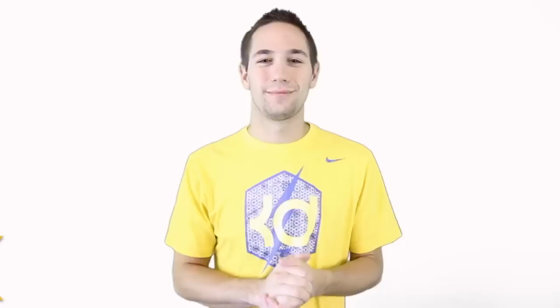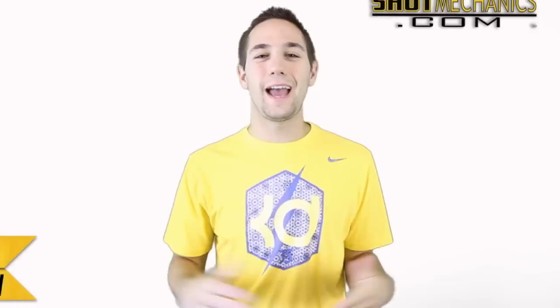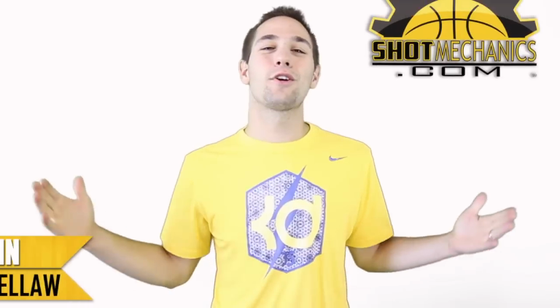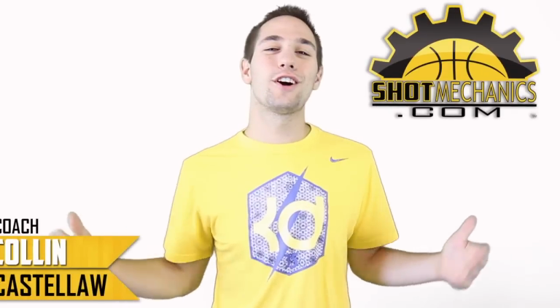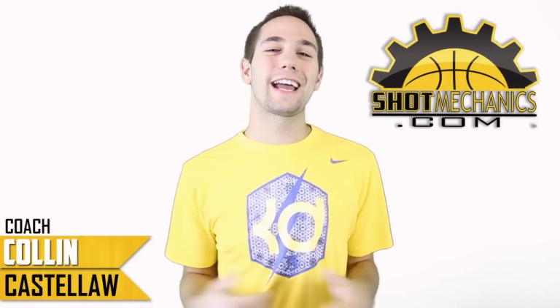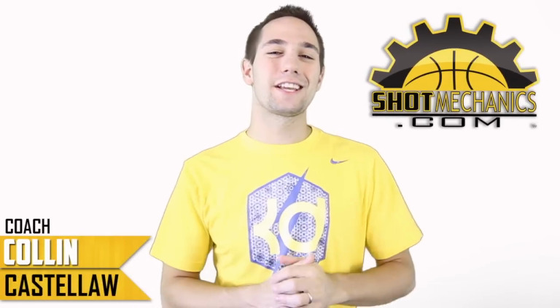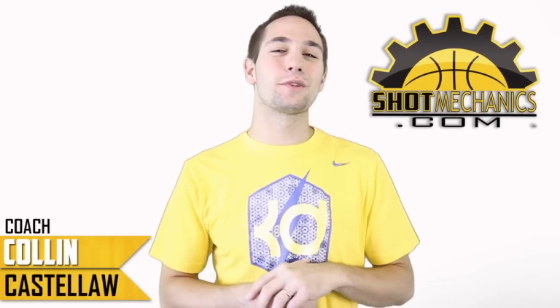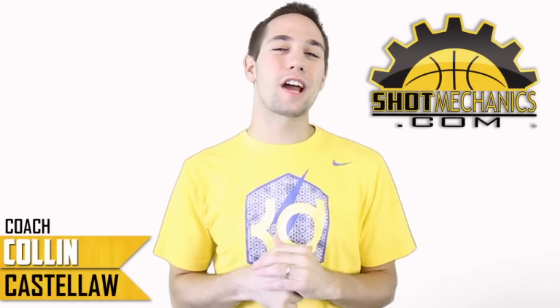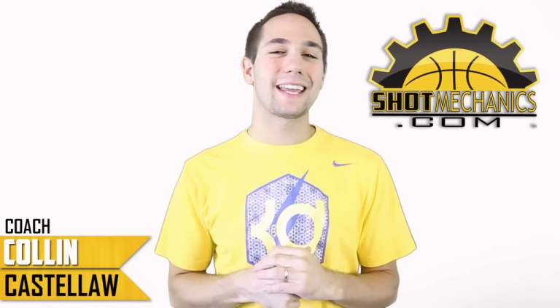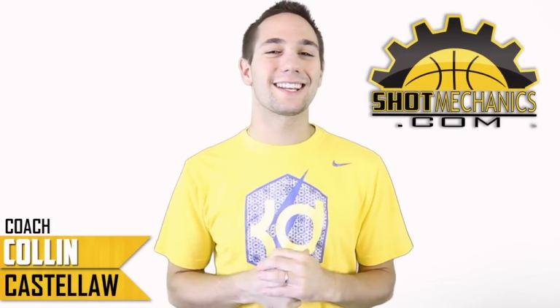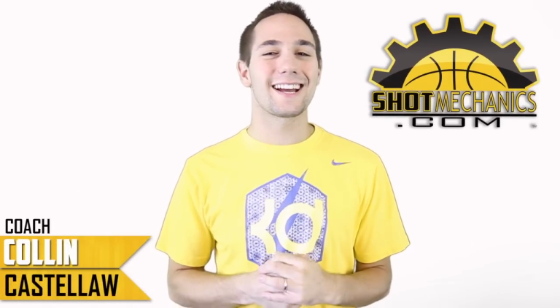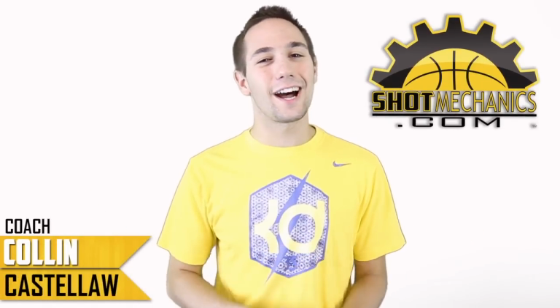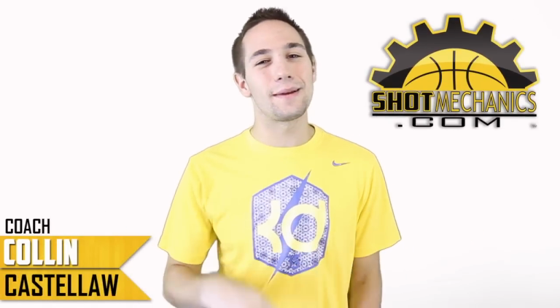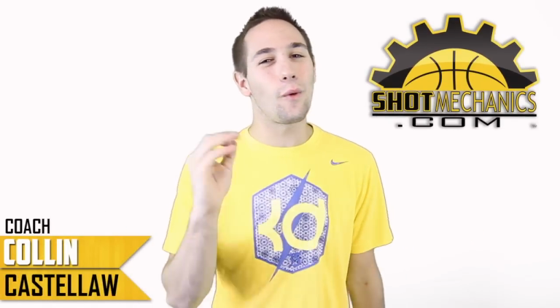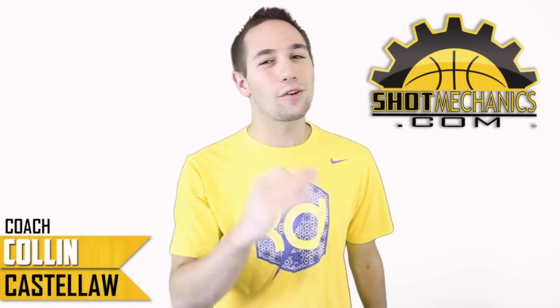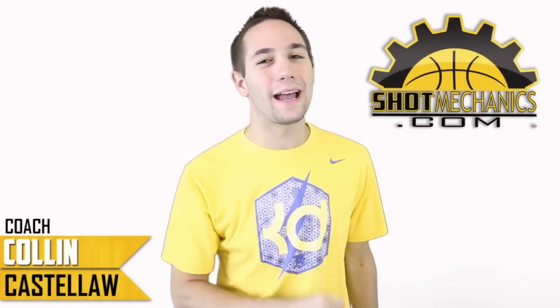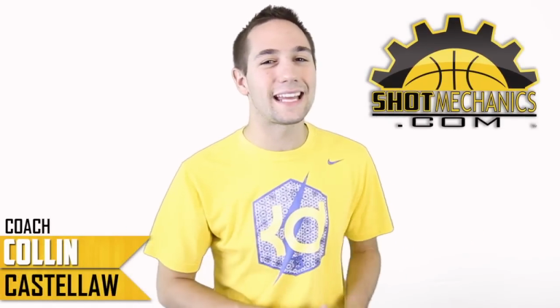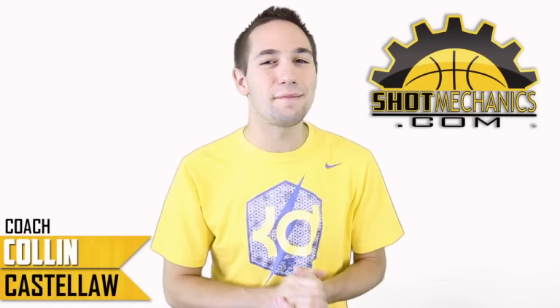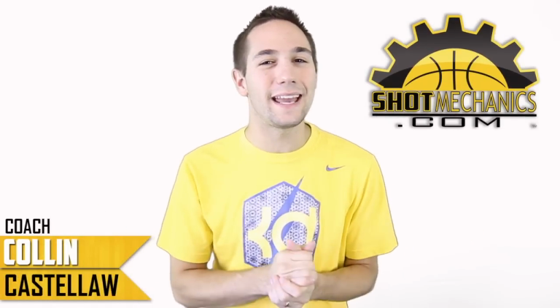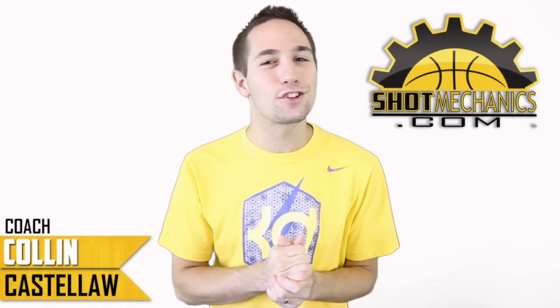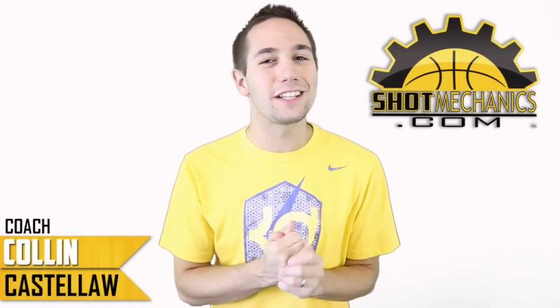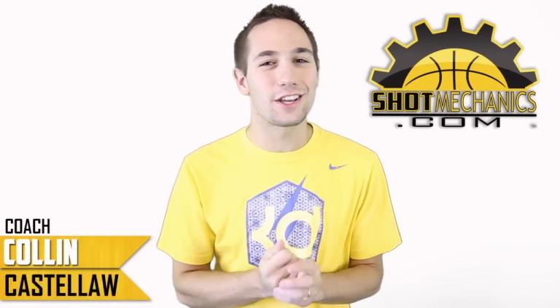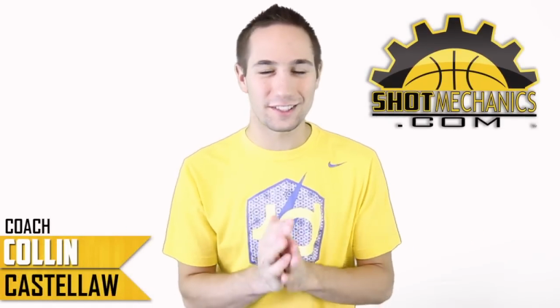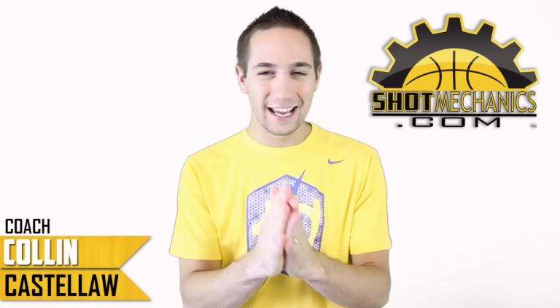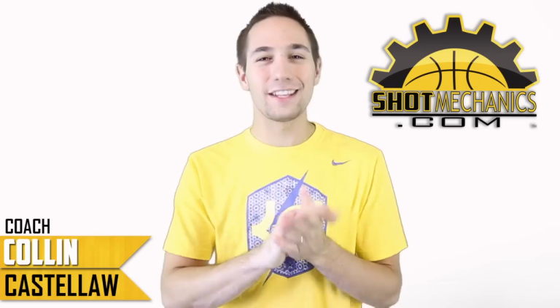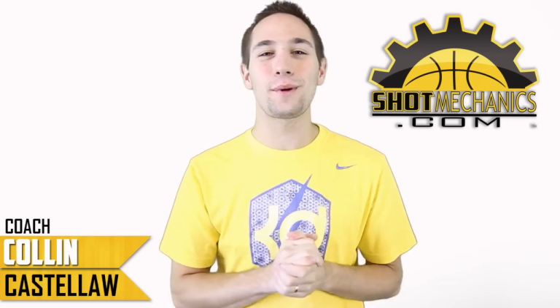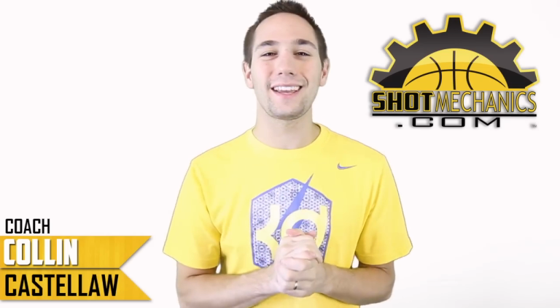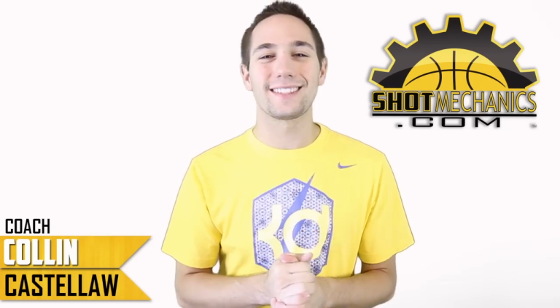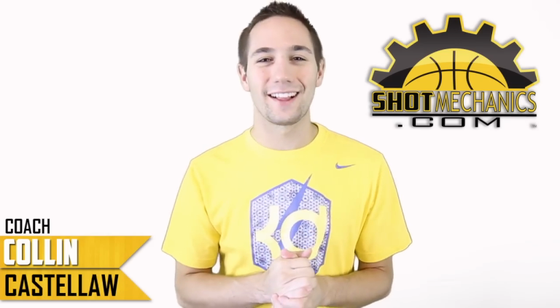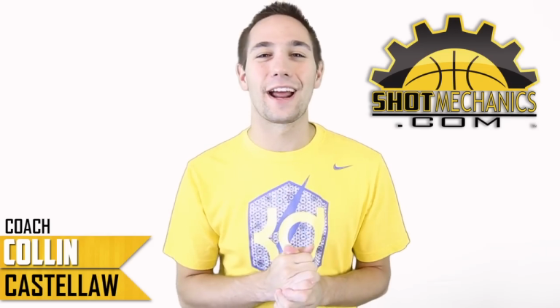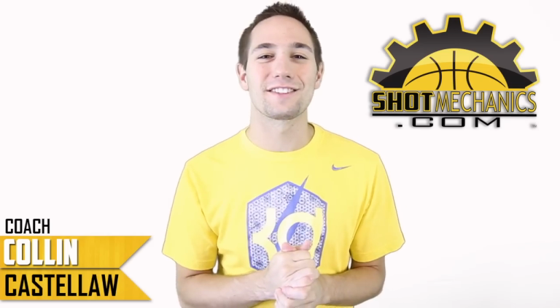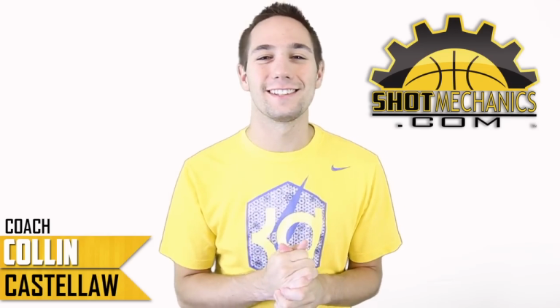Hey, I'm Coach Collin Castell with ShotMechanics.com, and welcome back to NBA Shooting Secrets. This week, it's Allen Iverson.